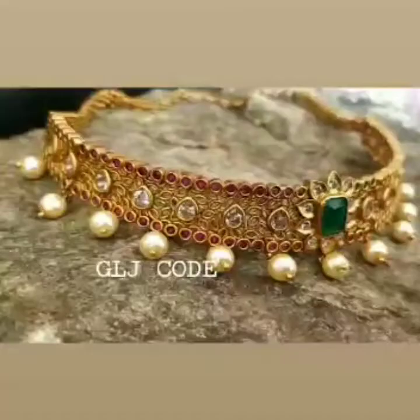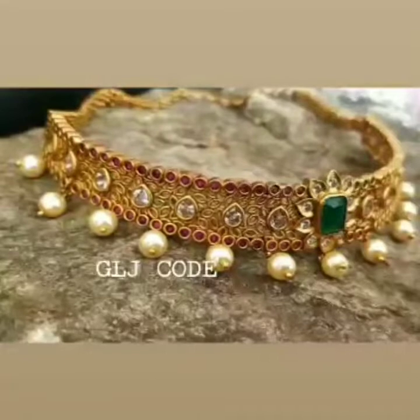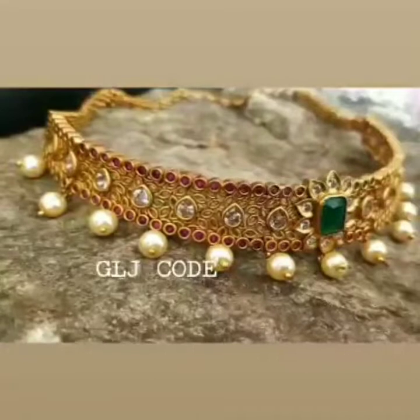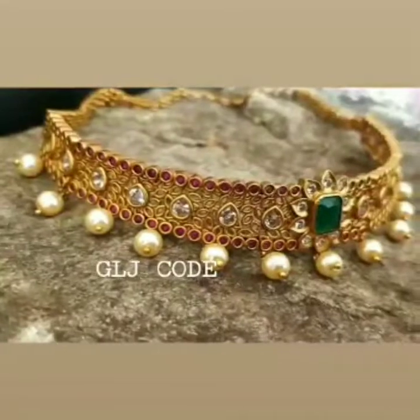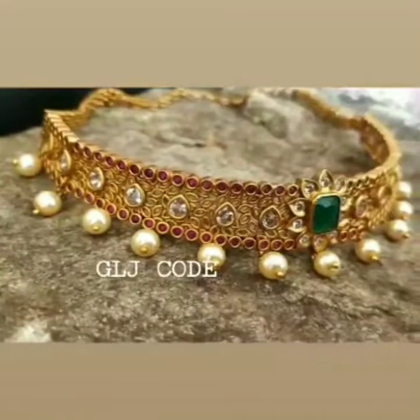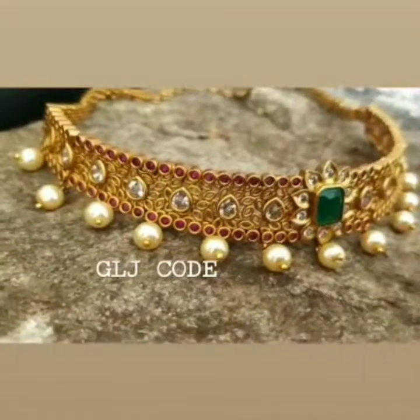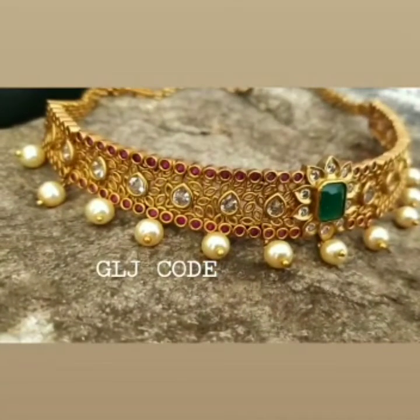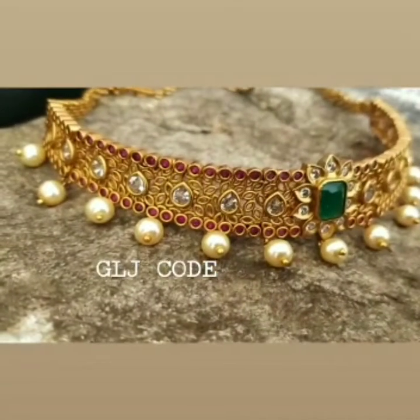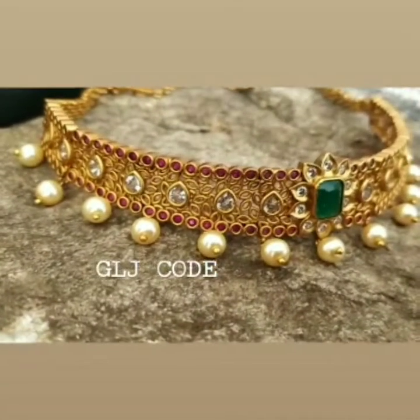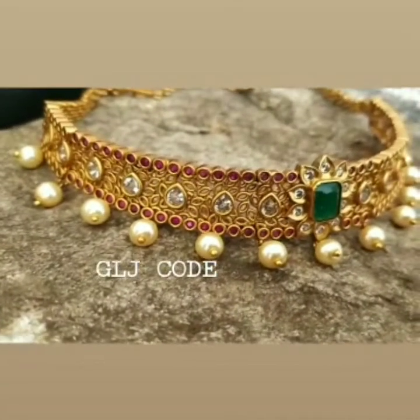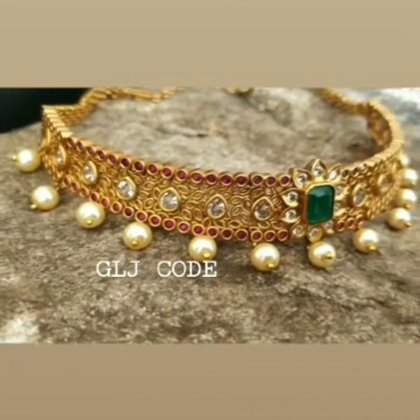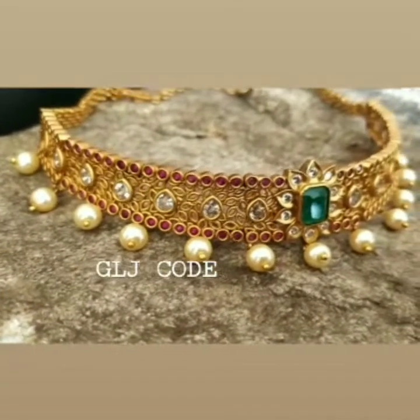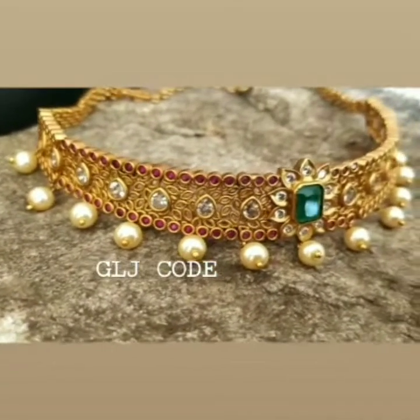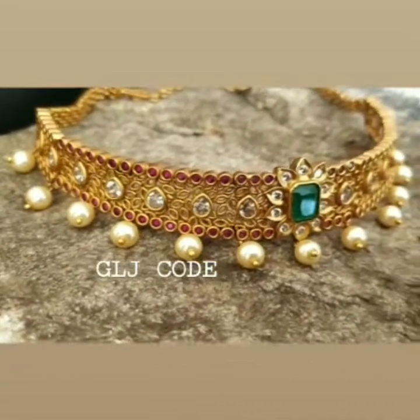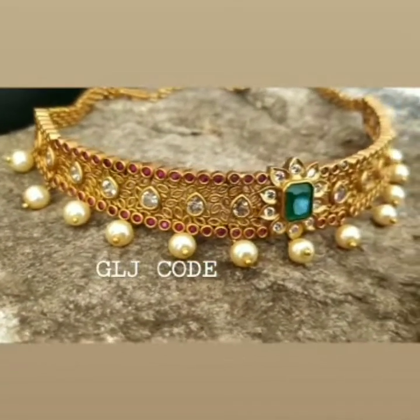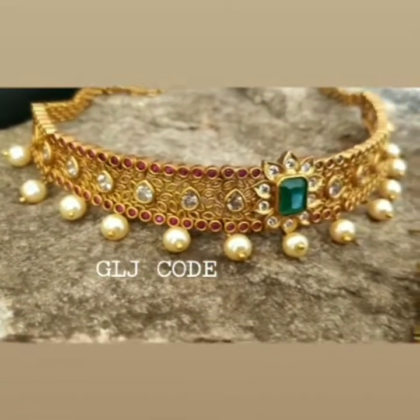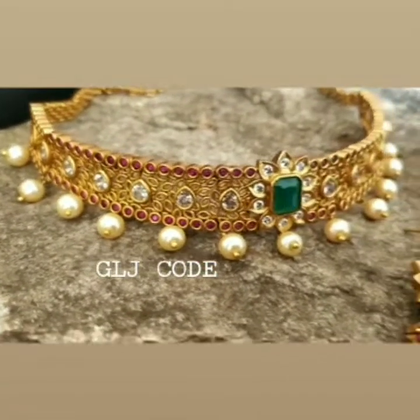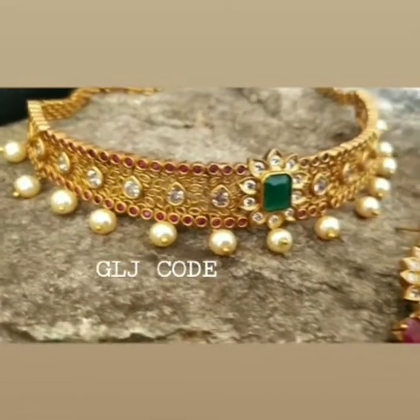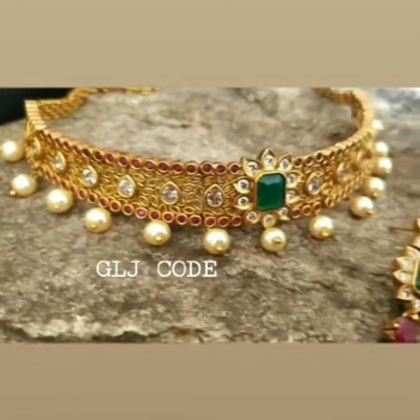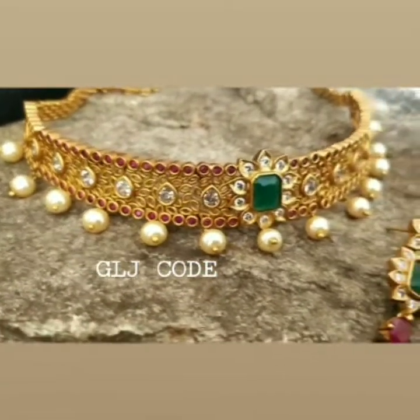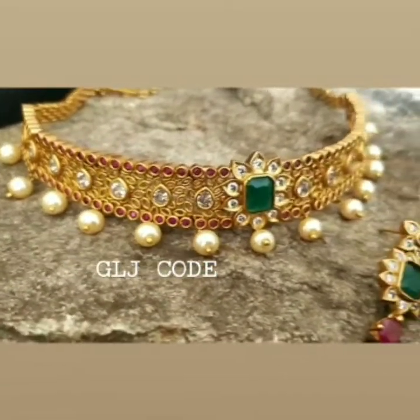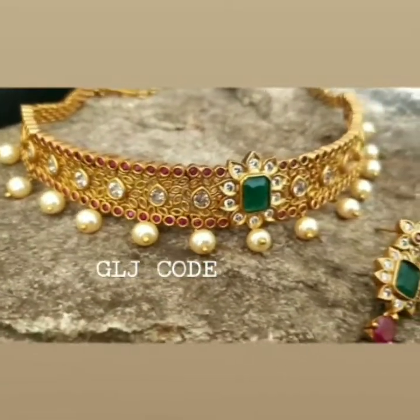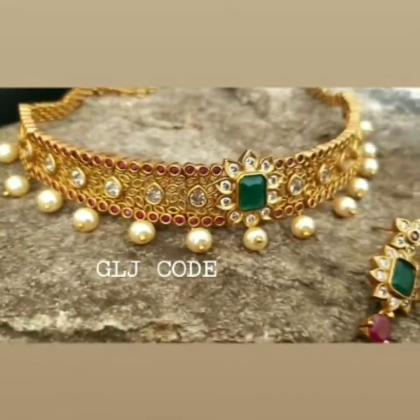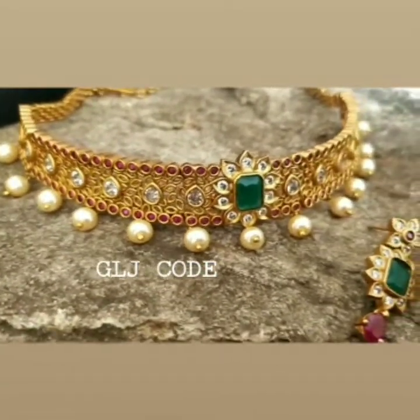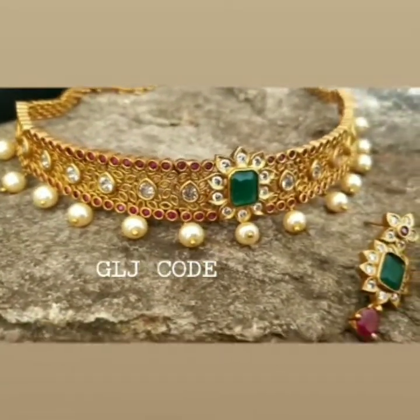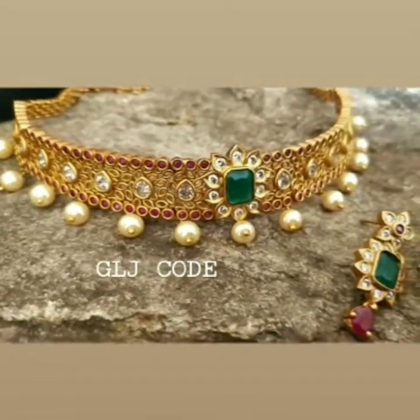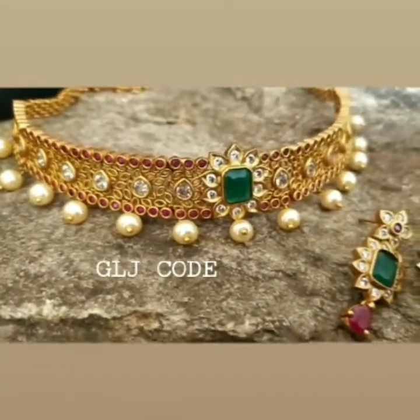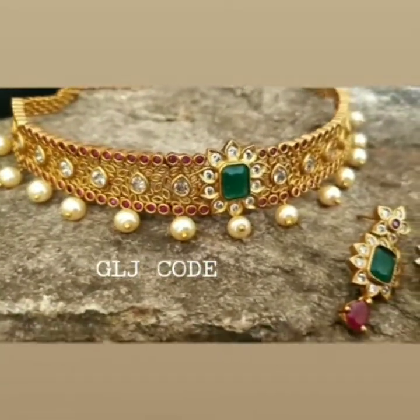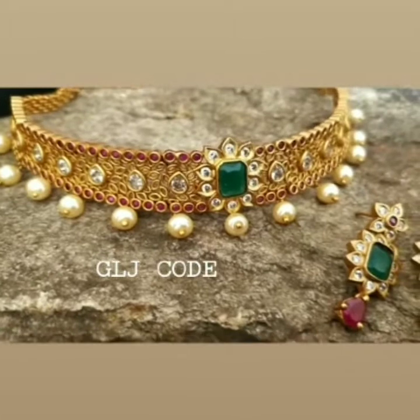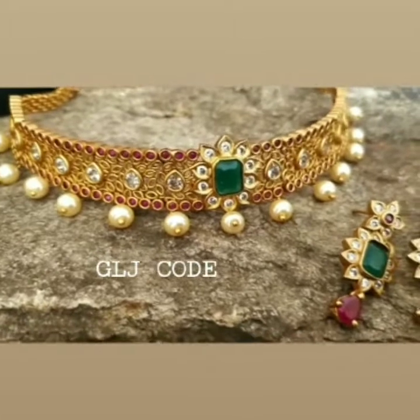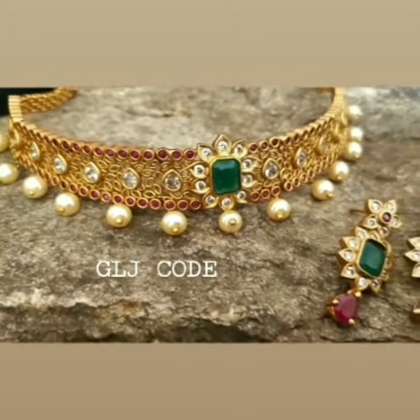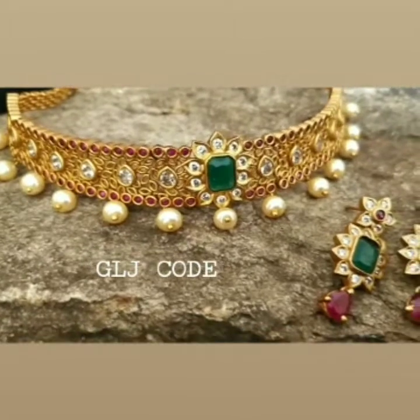Hello friends, welcome back to my channel Hari Mona Vlogs. You can share this video in the comments section.